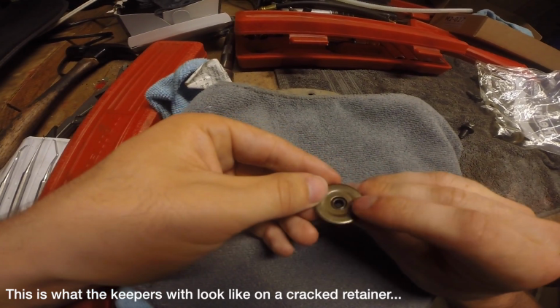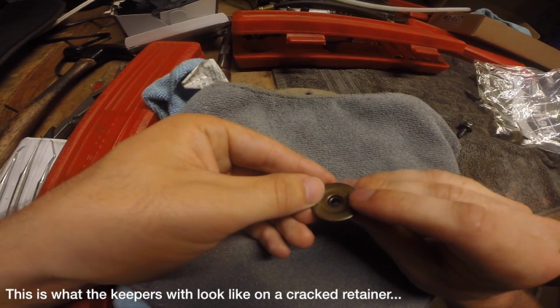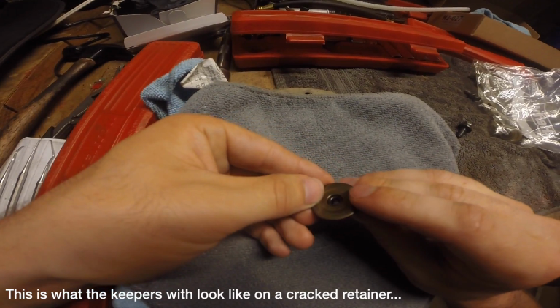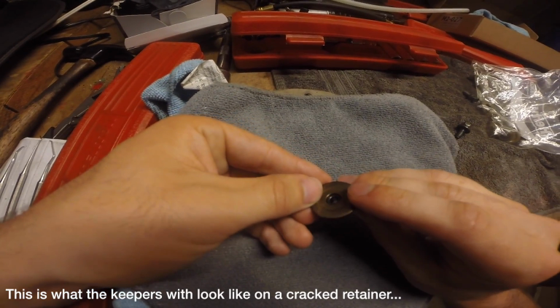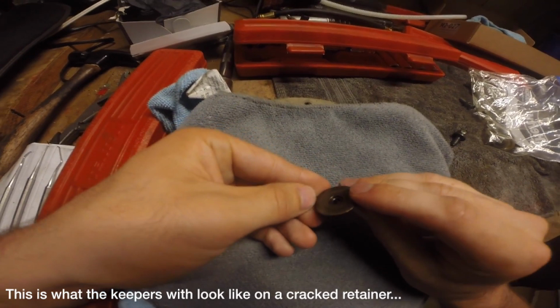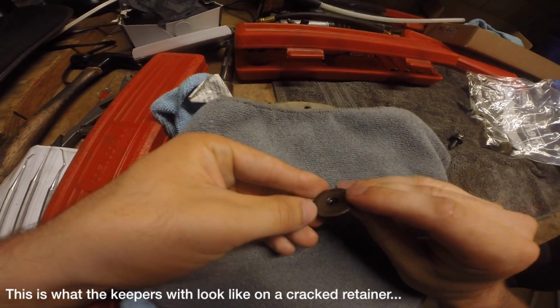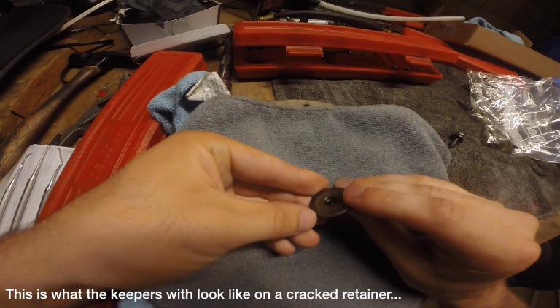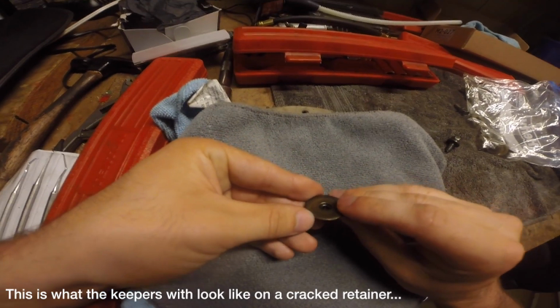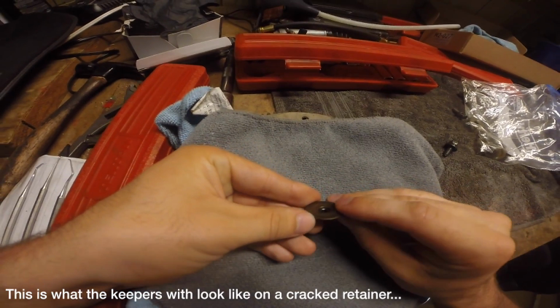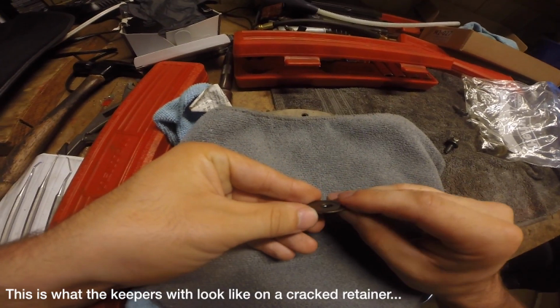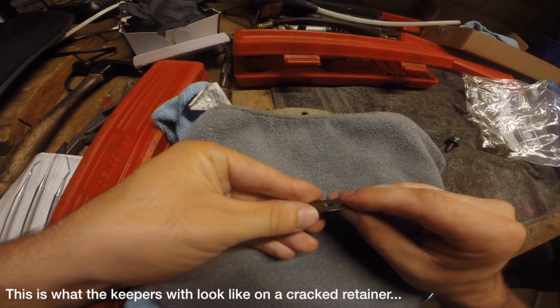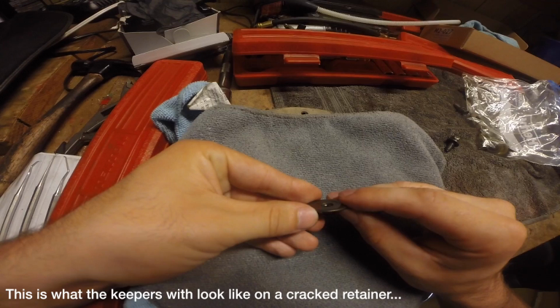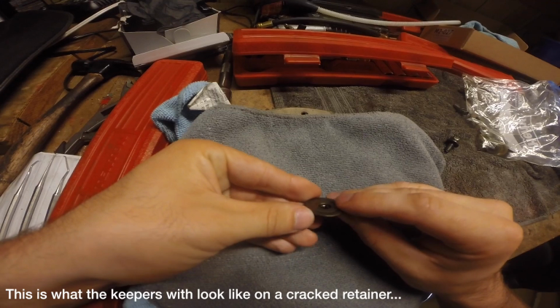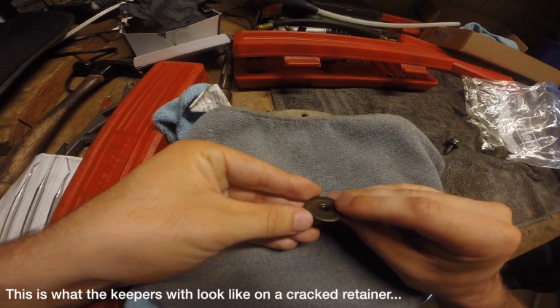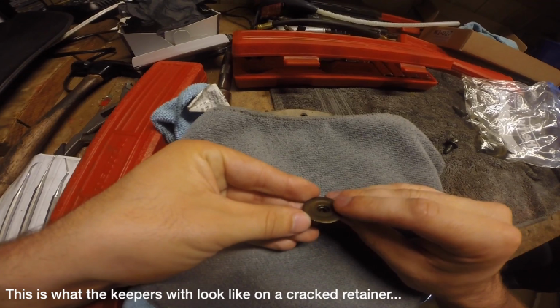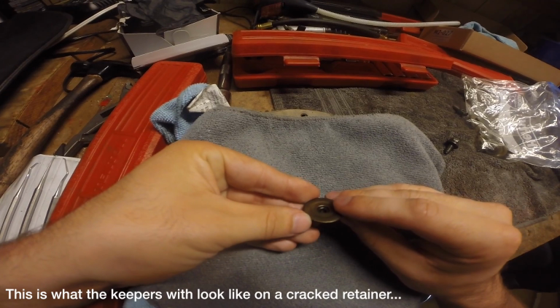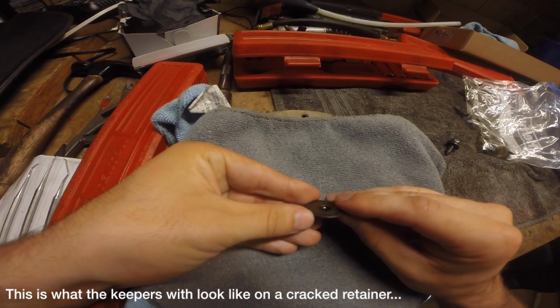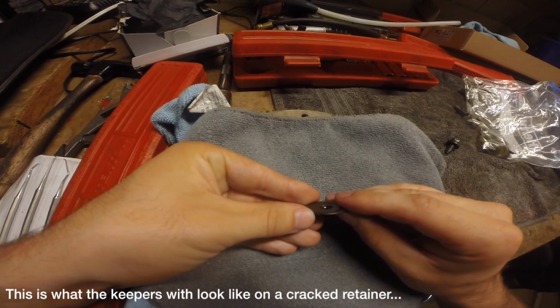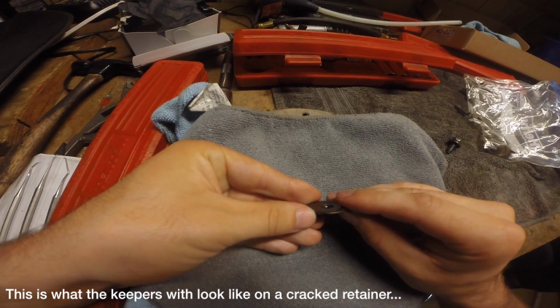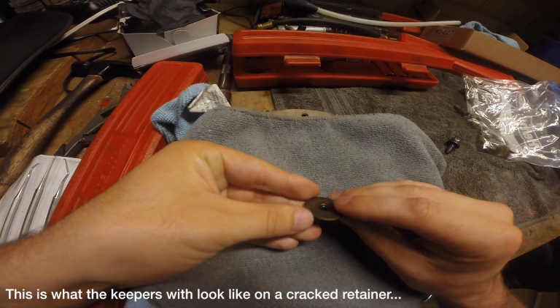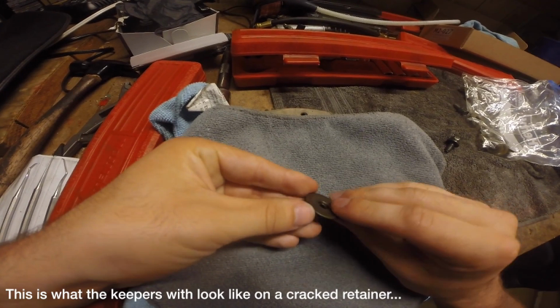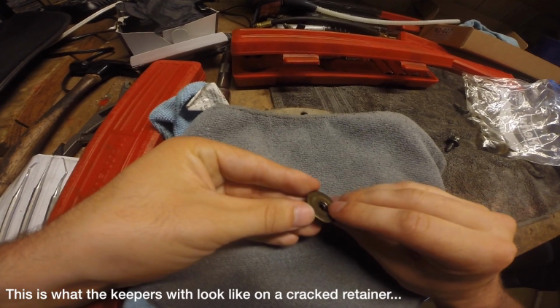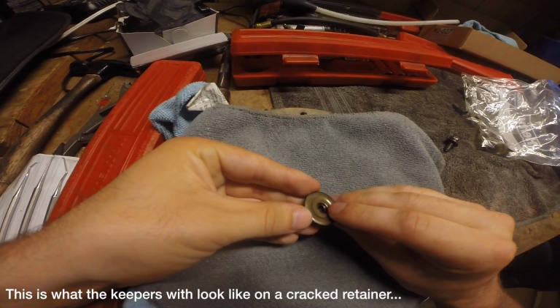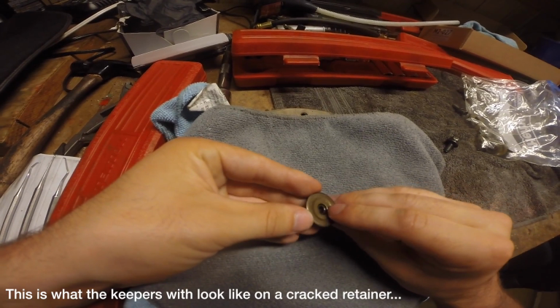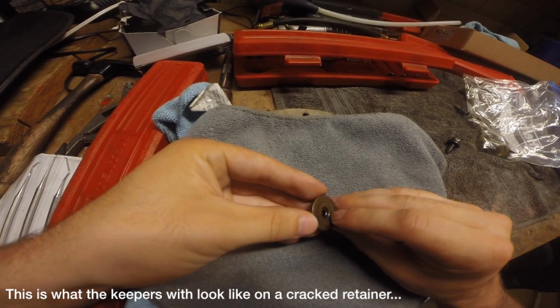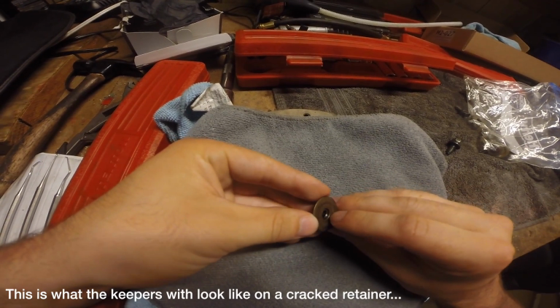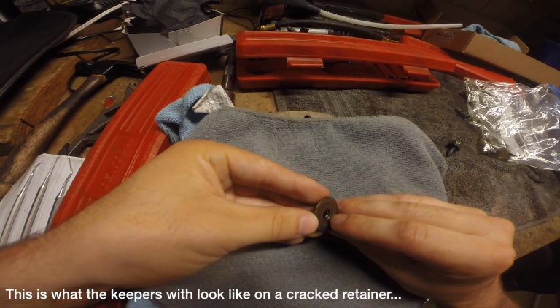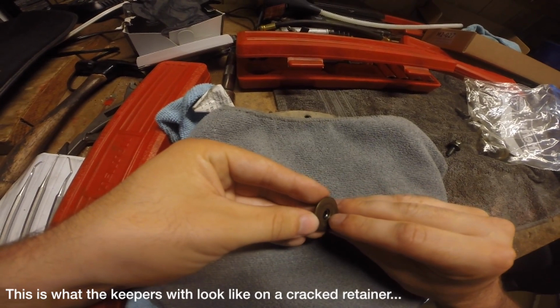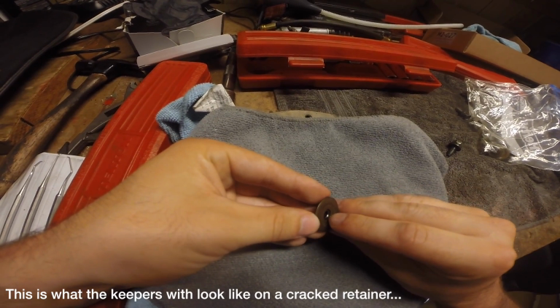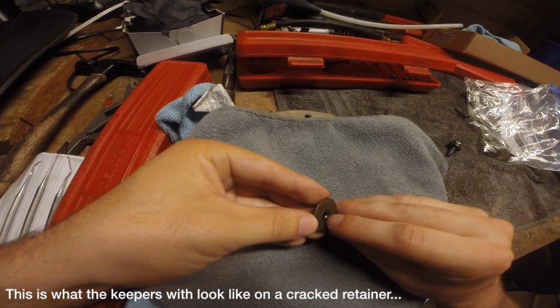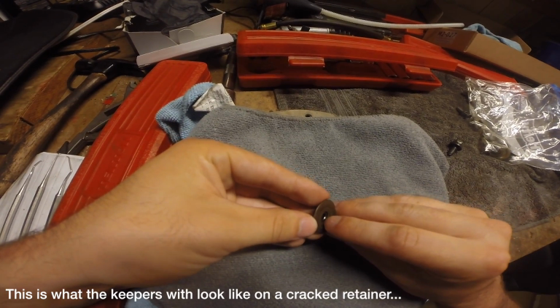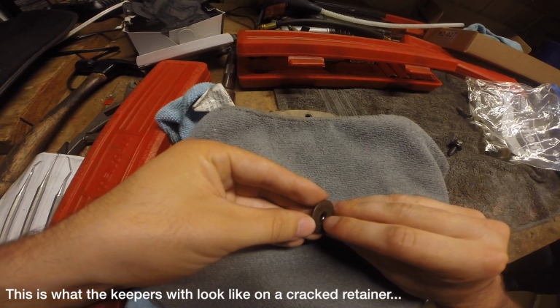This is a telltale sign of a cracked retainer and this is what you want to be looking for when you are doing your inspection.